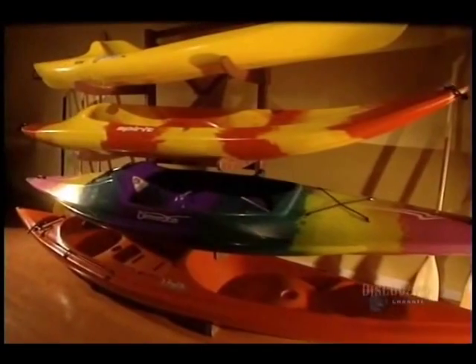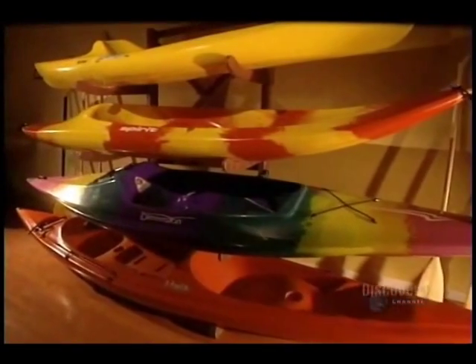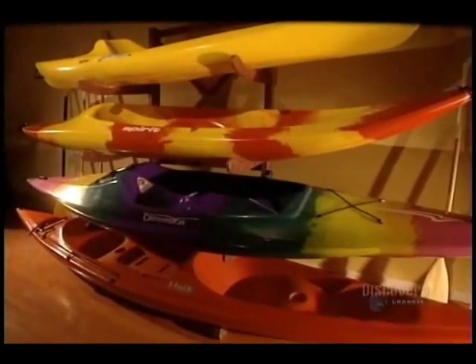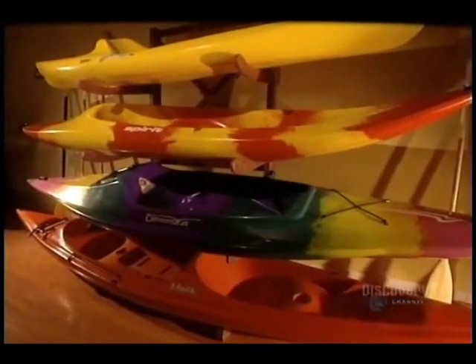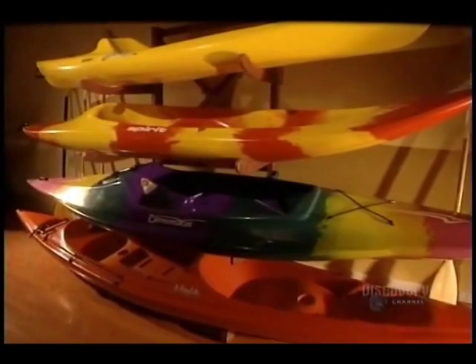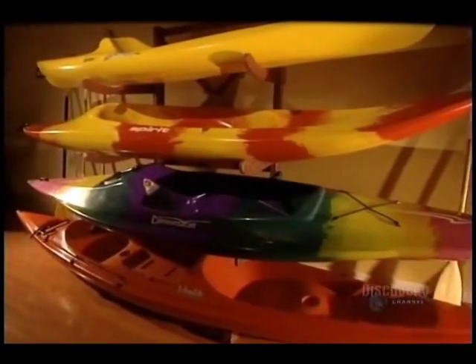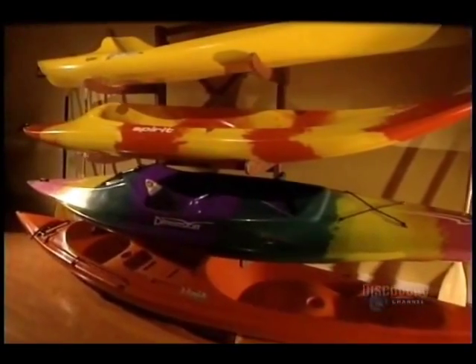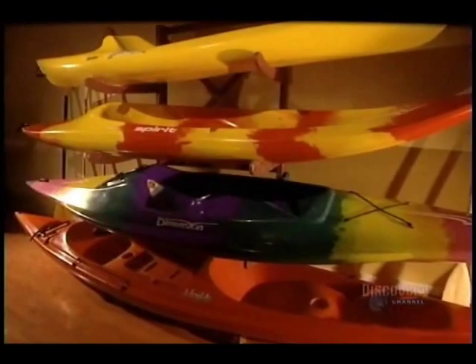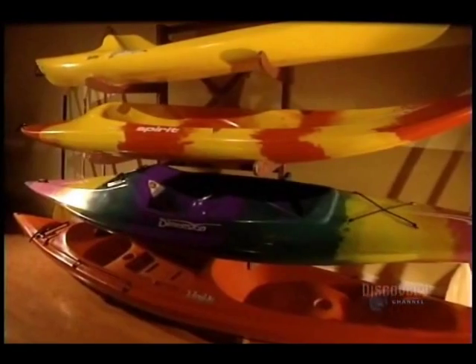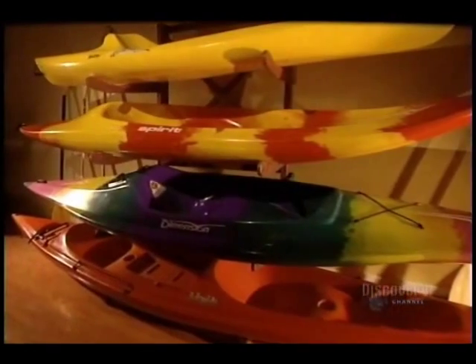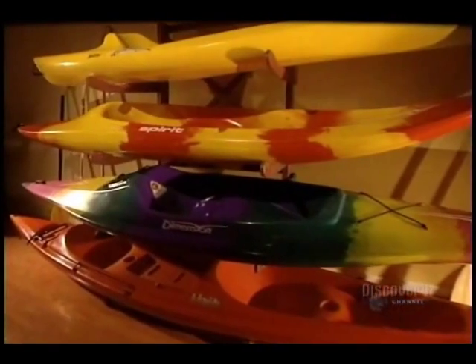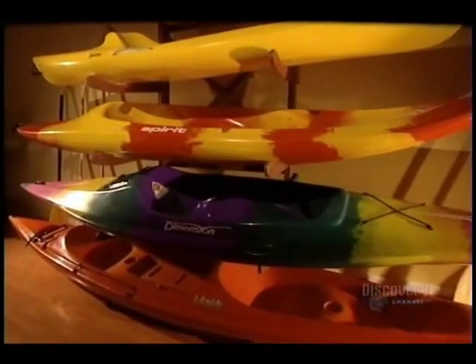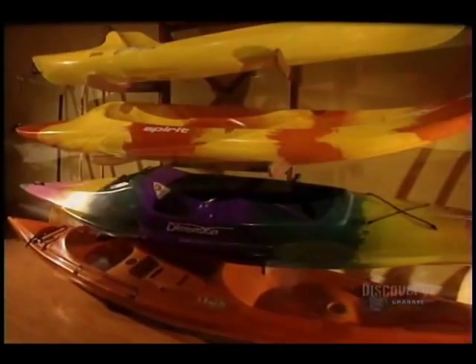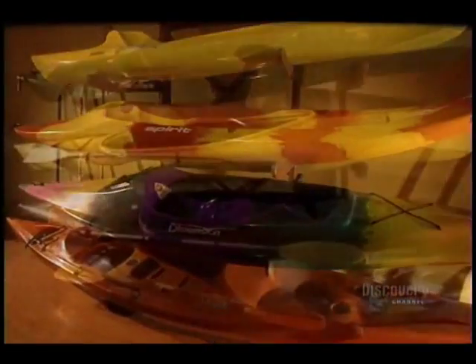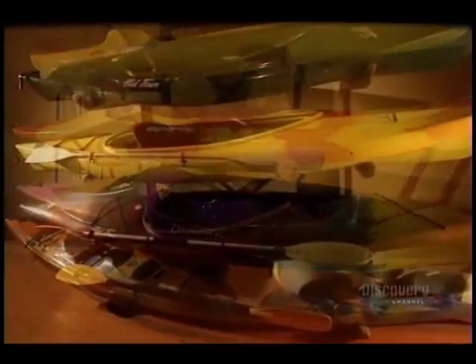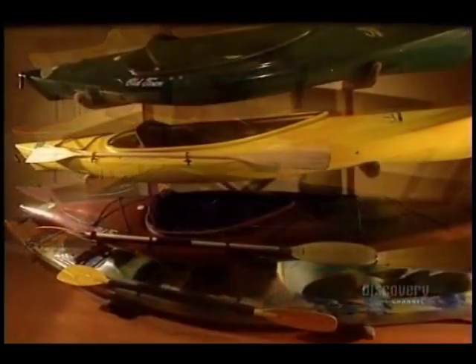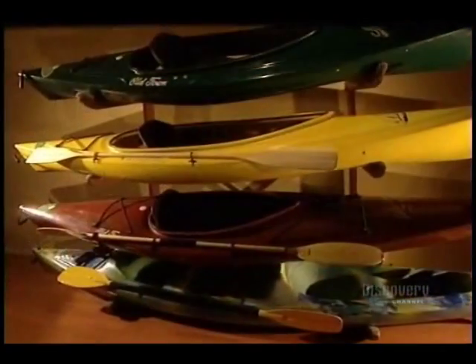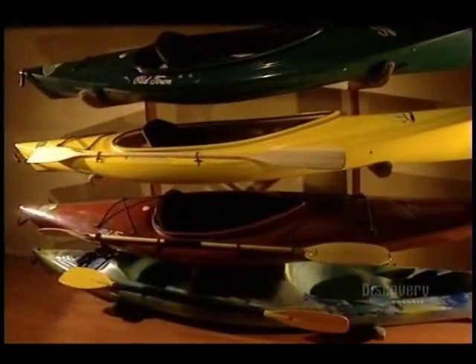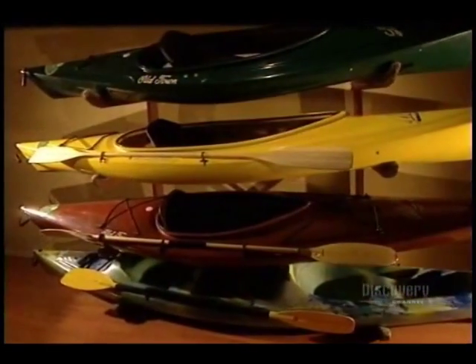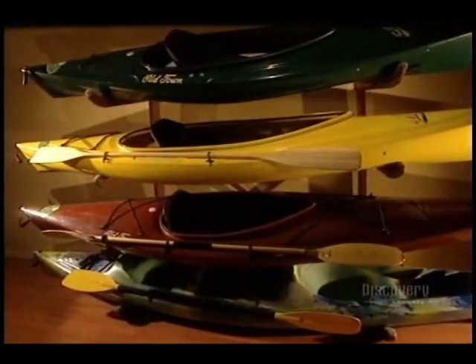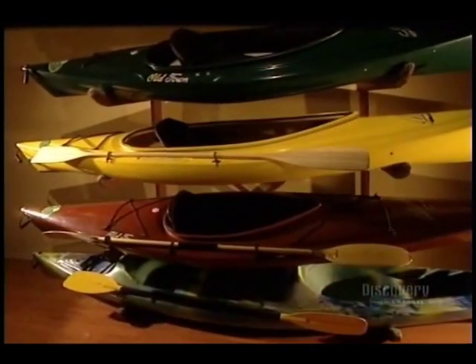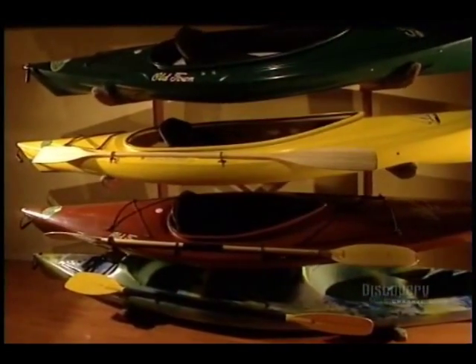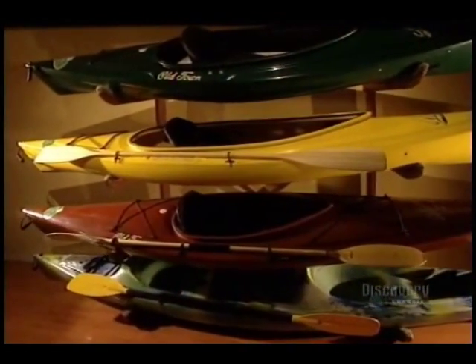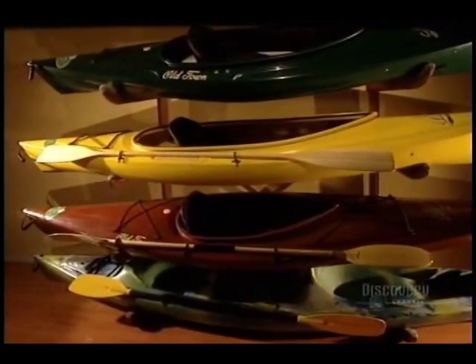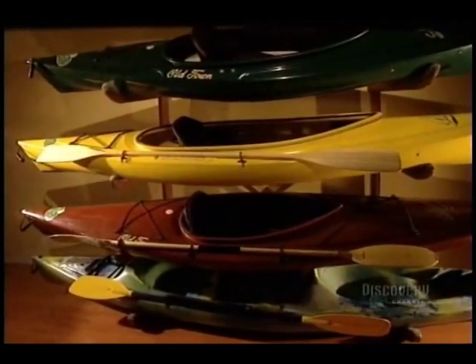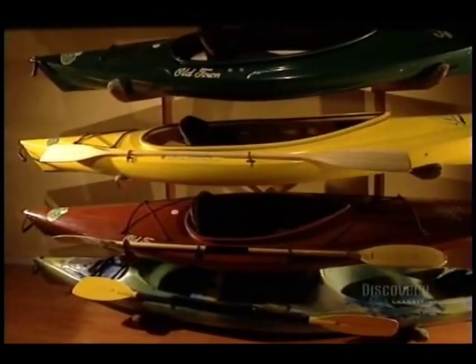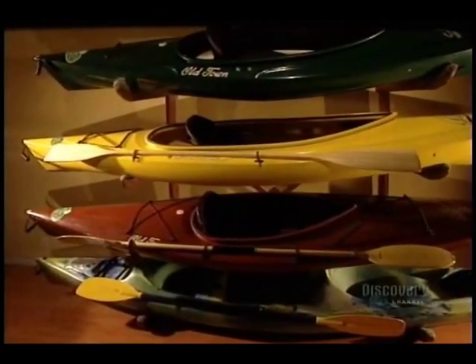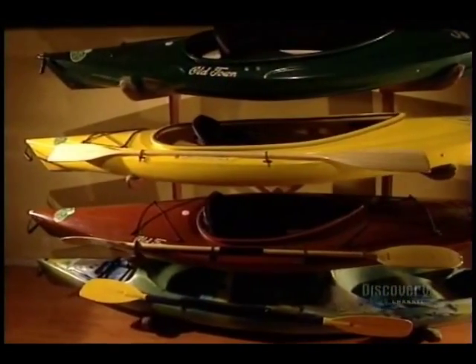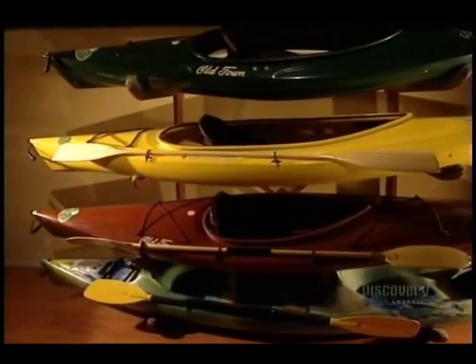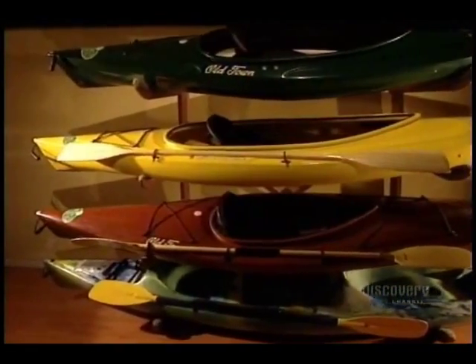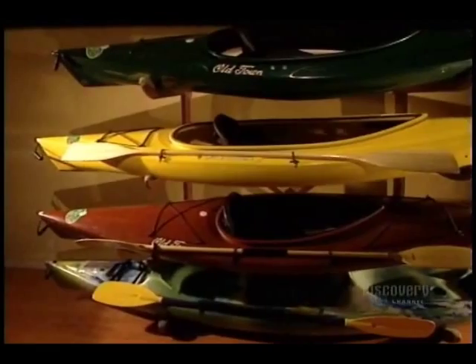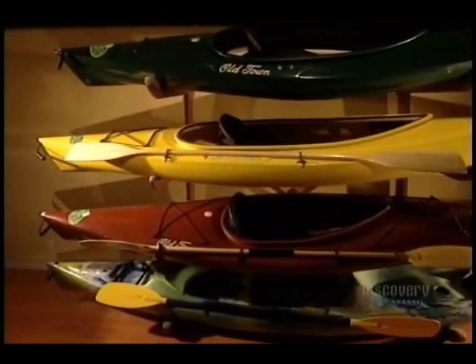Finally, the kayak is packaged, ready for delivery. This company makes 12 kayak models of various dimensions.